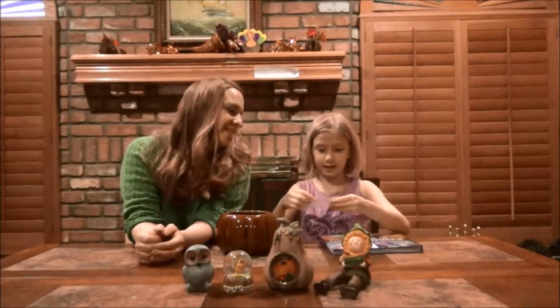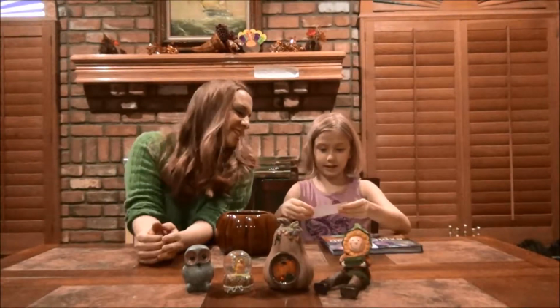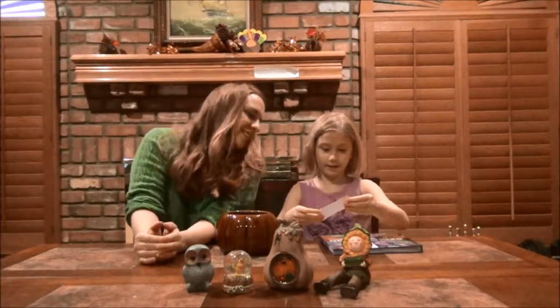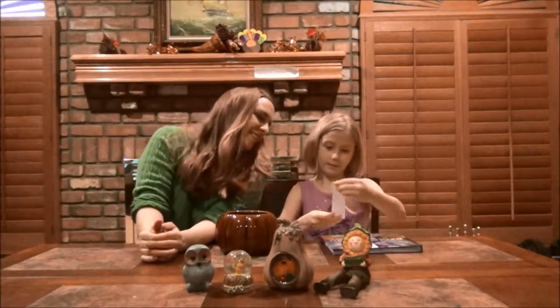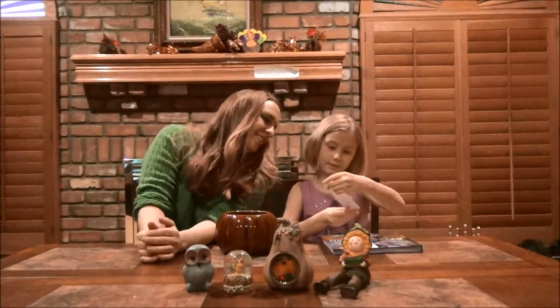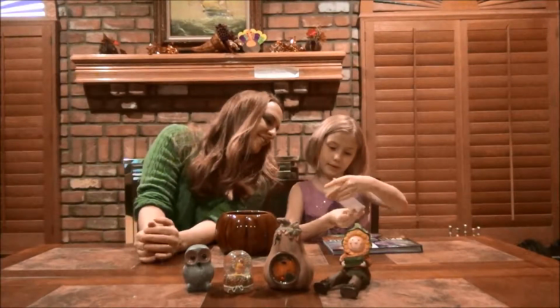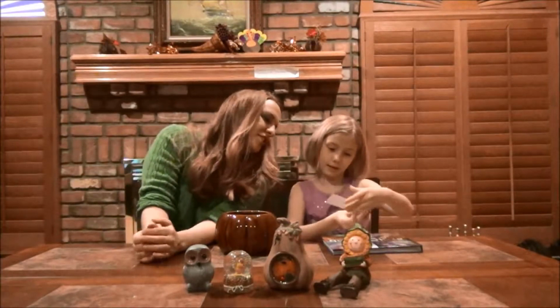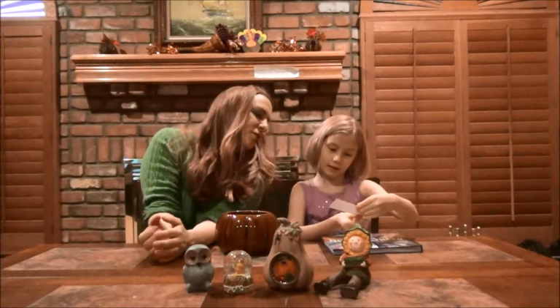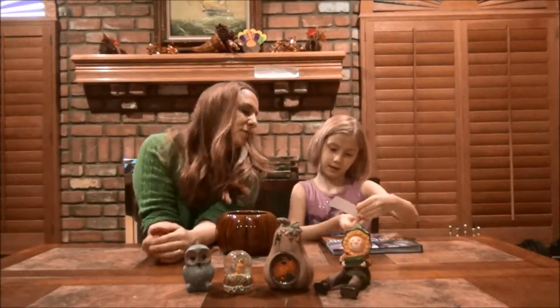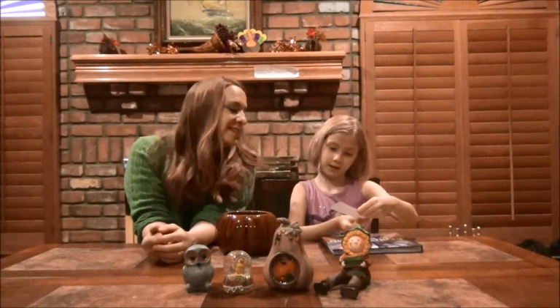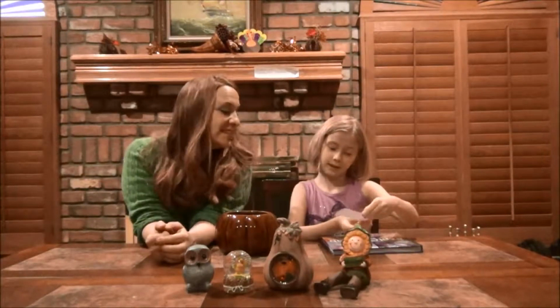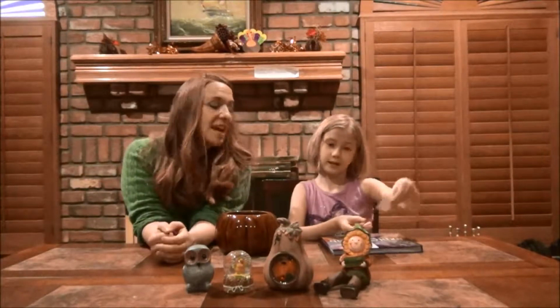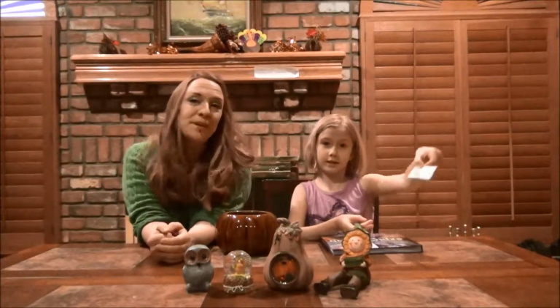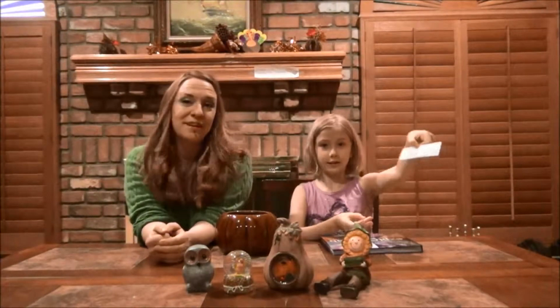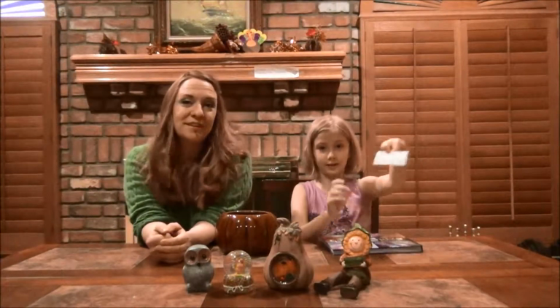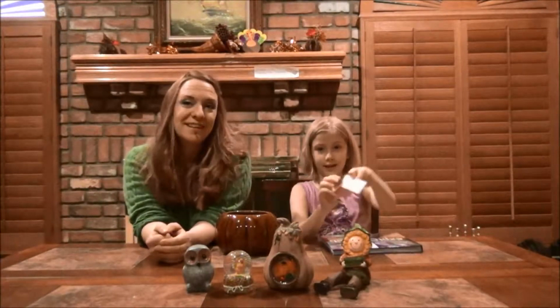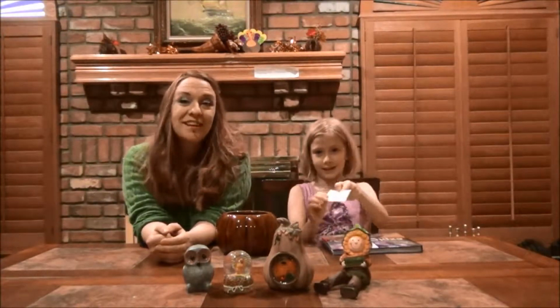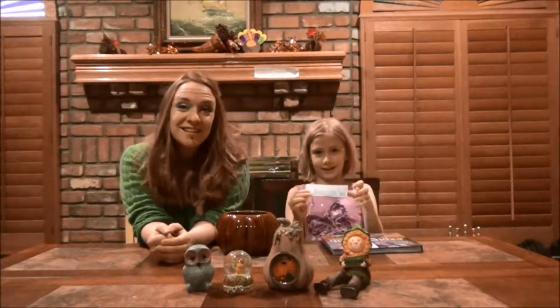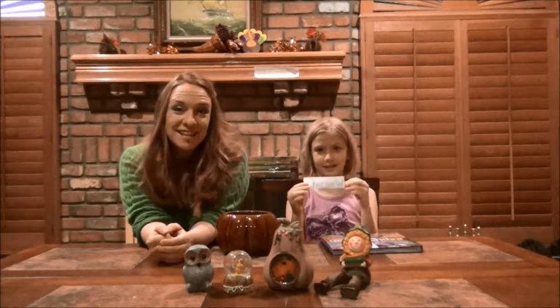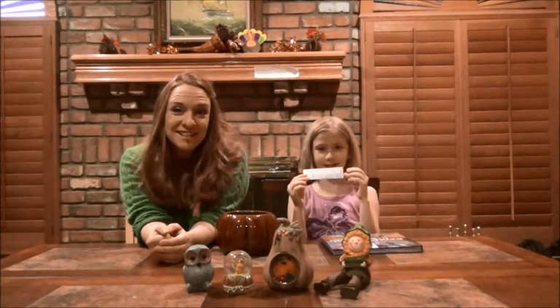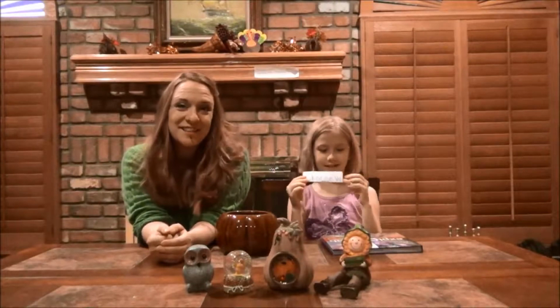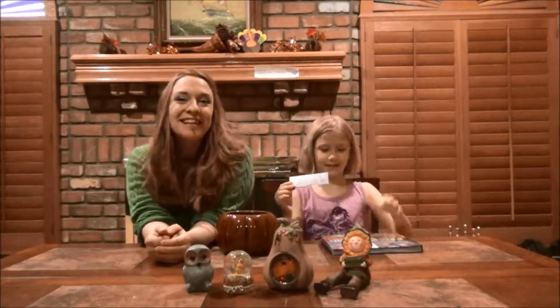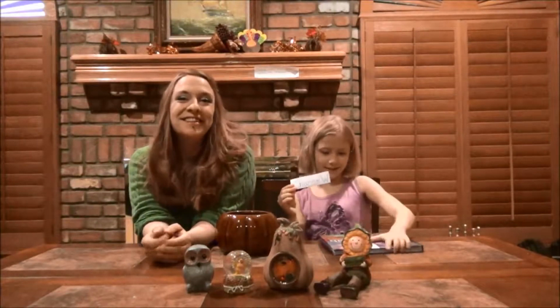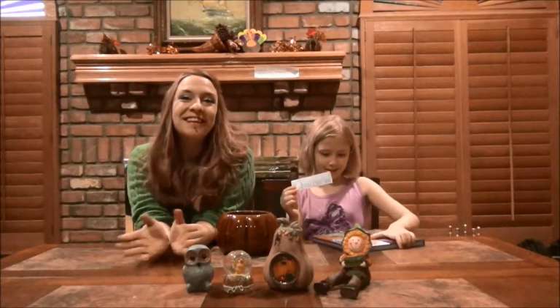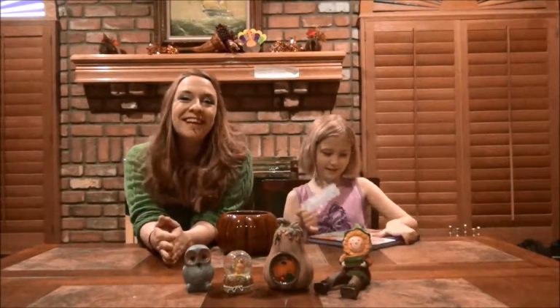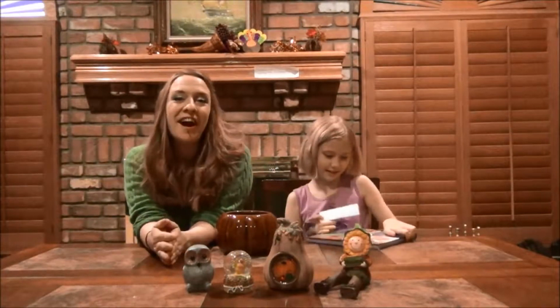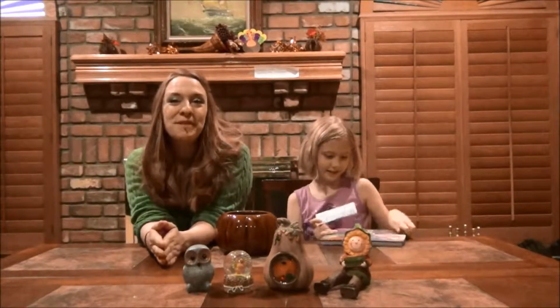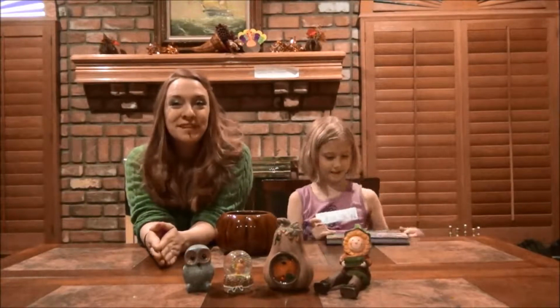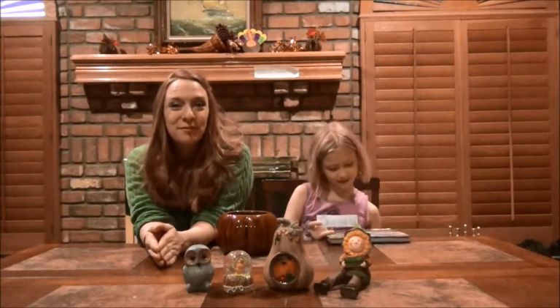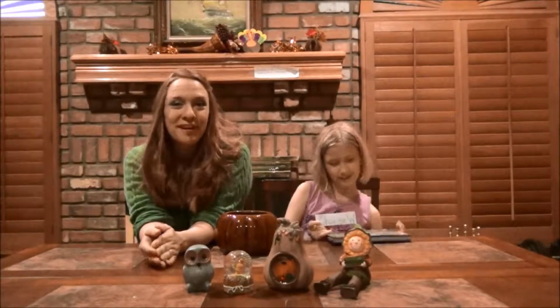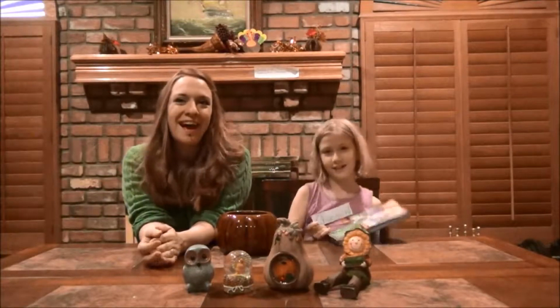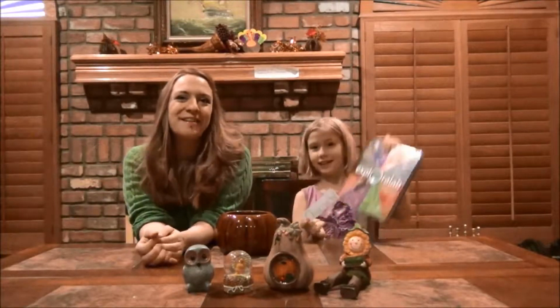It is... Charisse W. Congratulations, Charisse. You're going to get a copy of Explorer Lab.